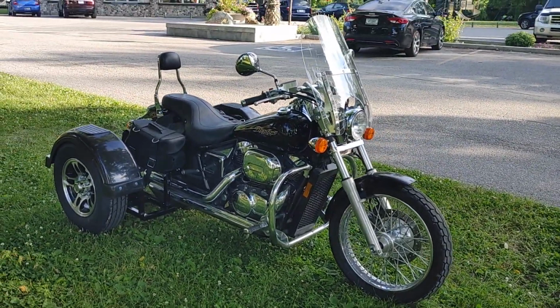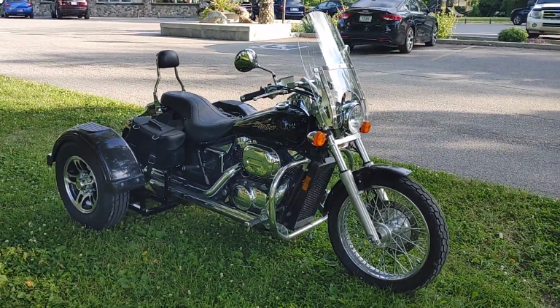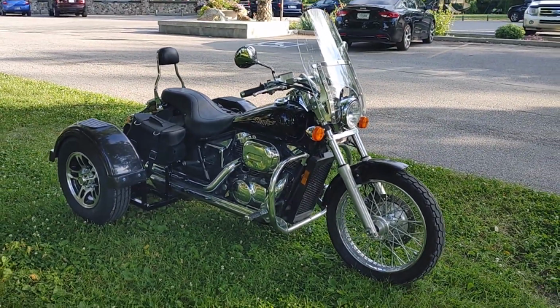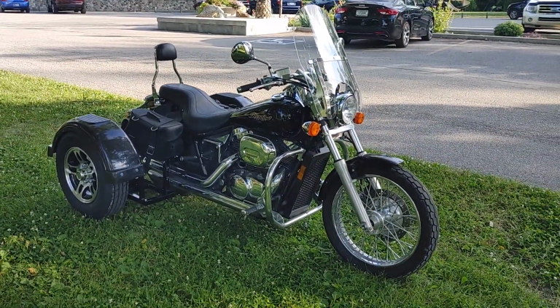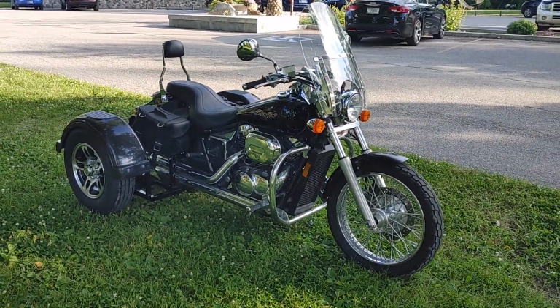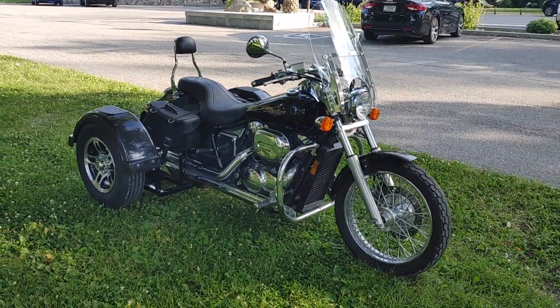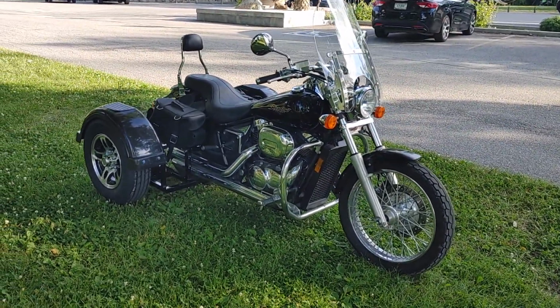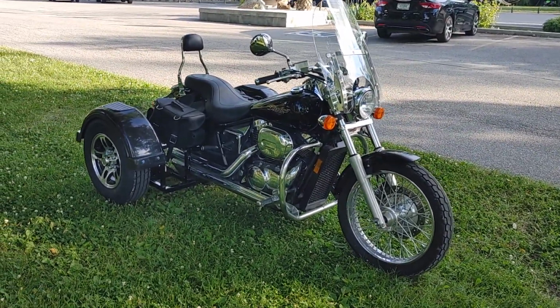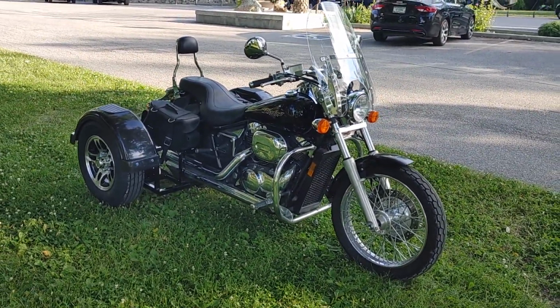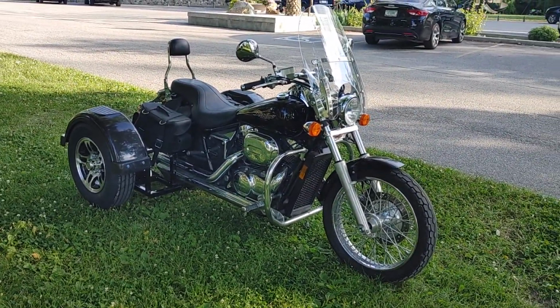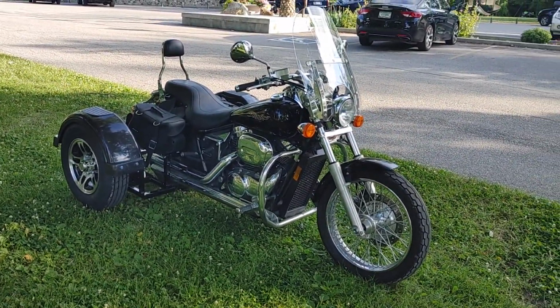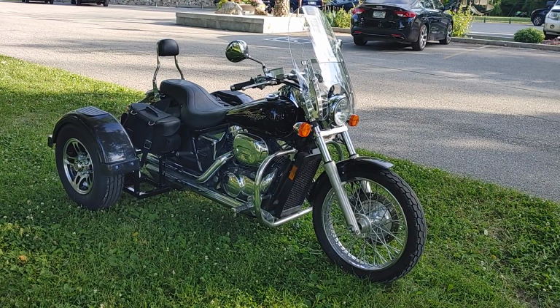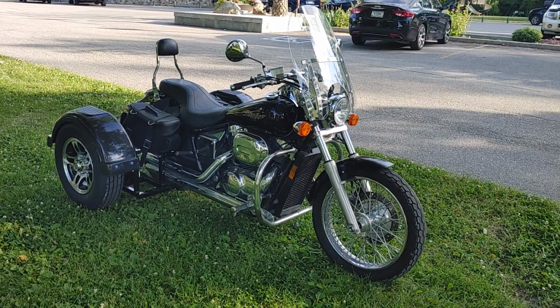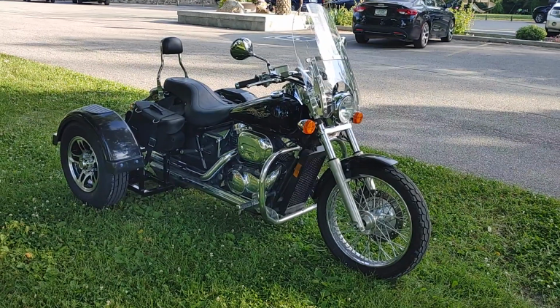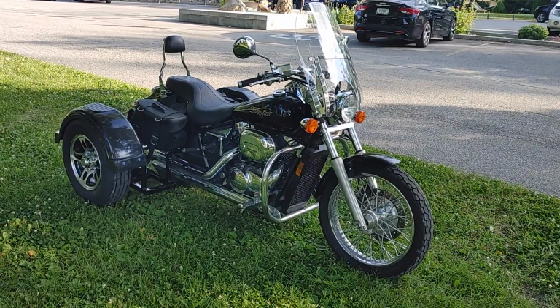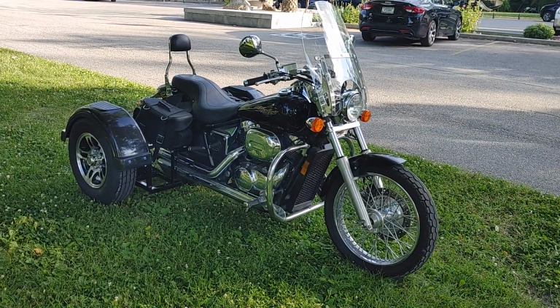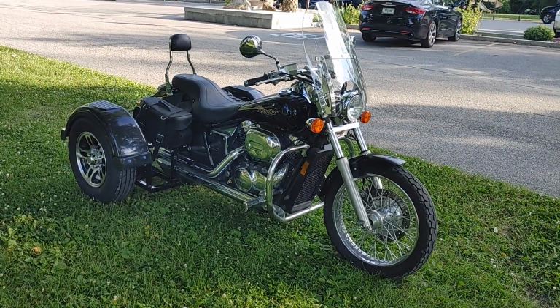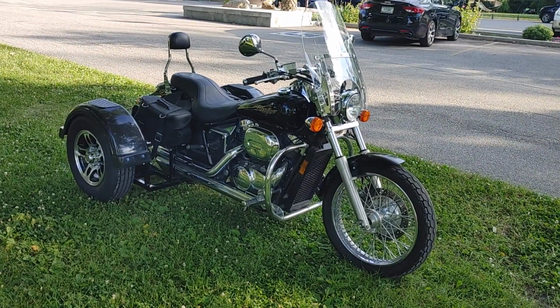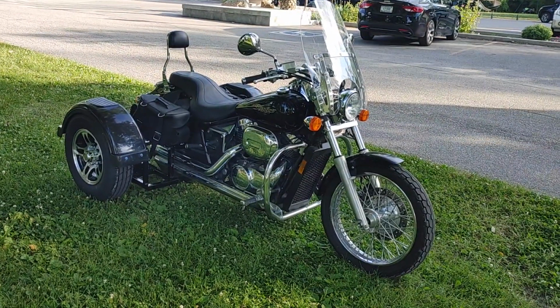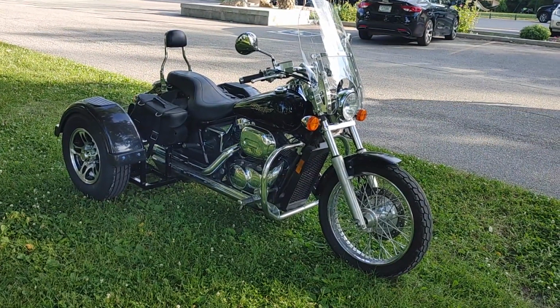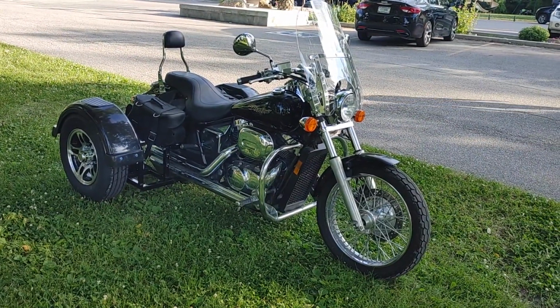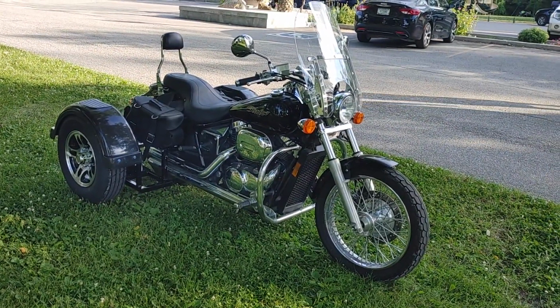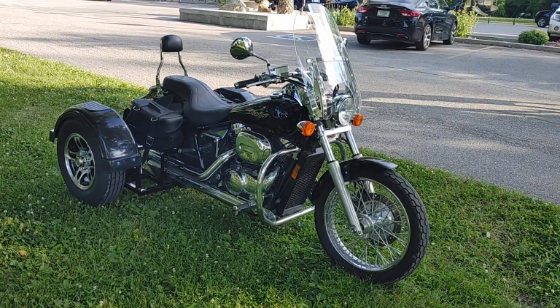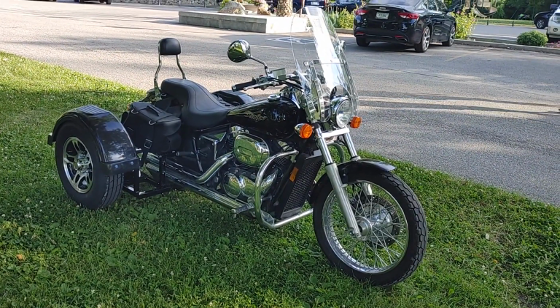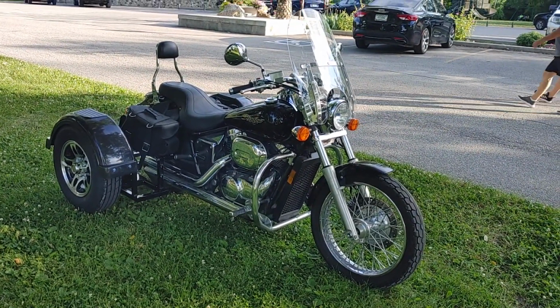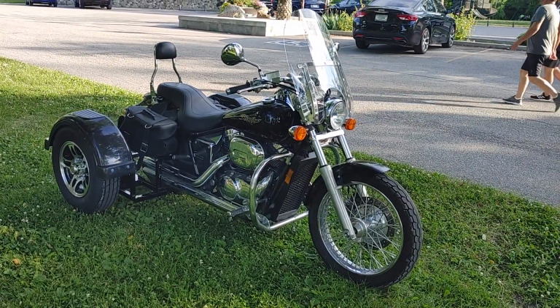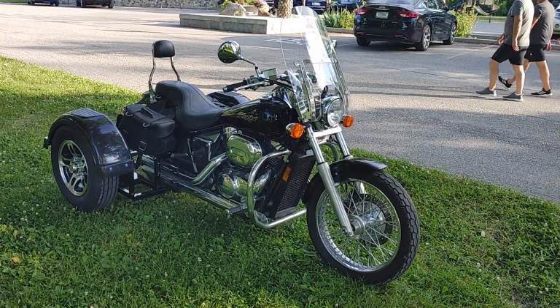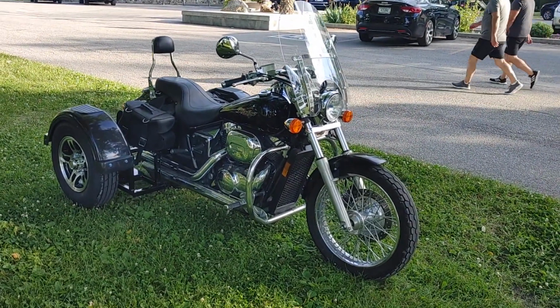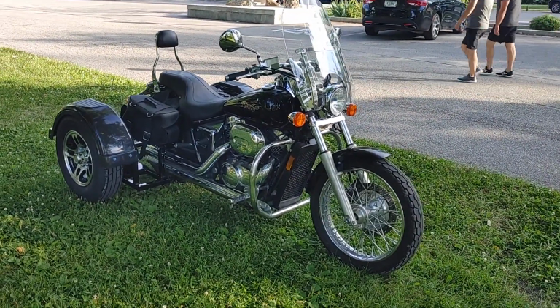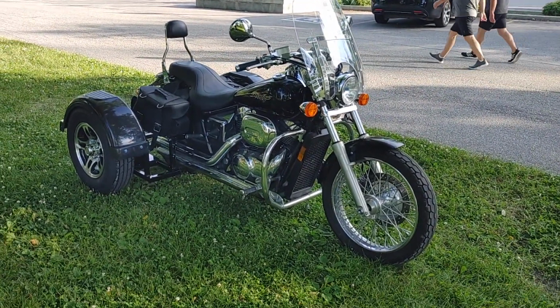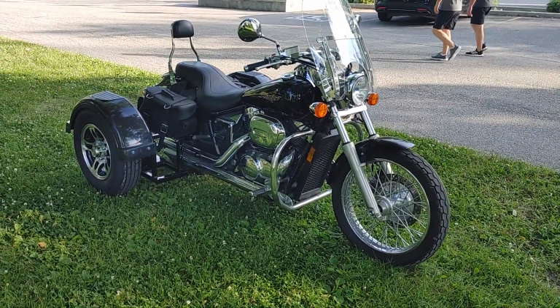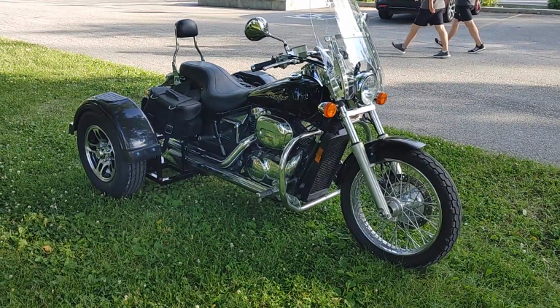This gentleman is going to go ahead and ride it home. Really nice looking bike.